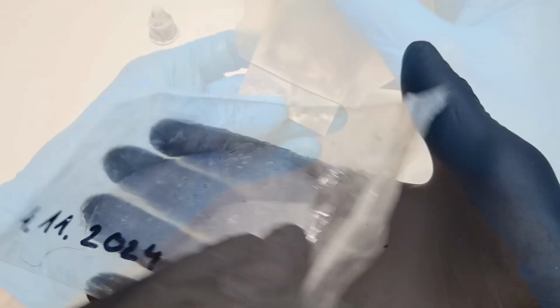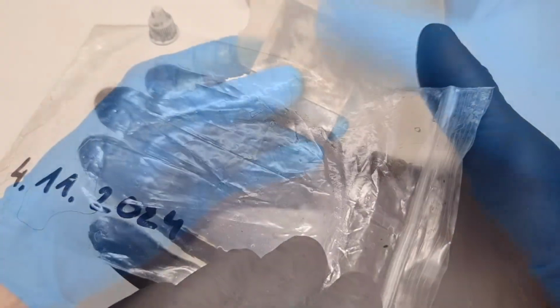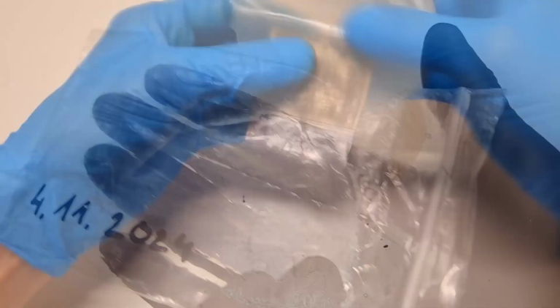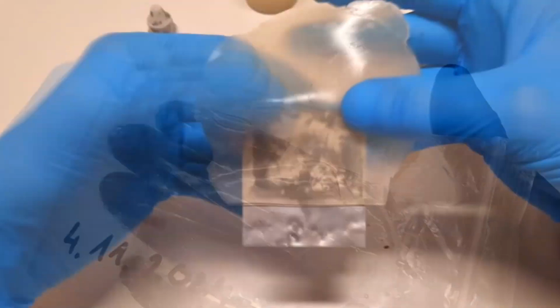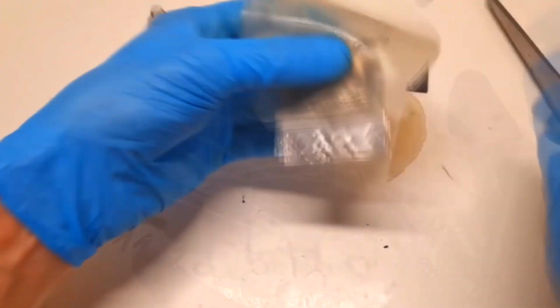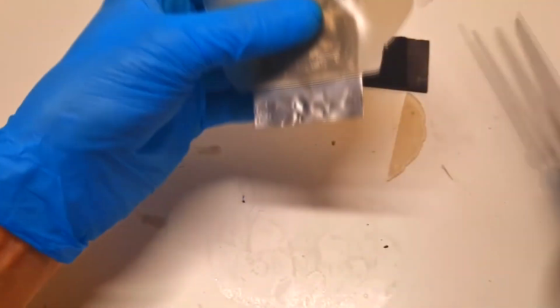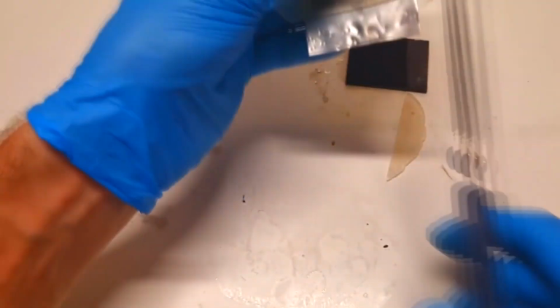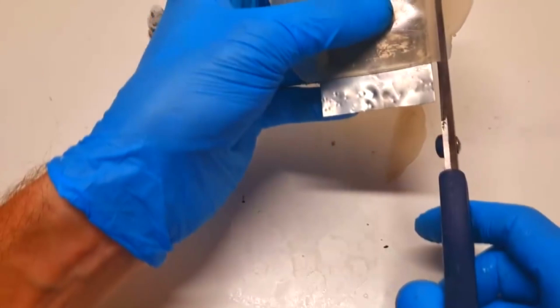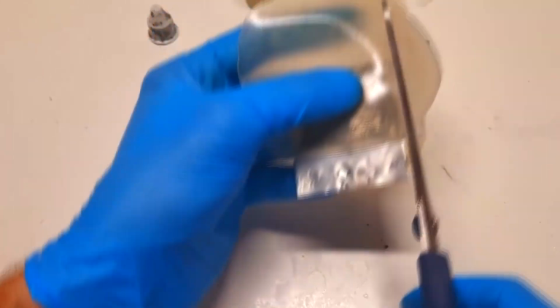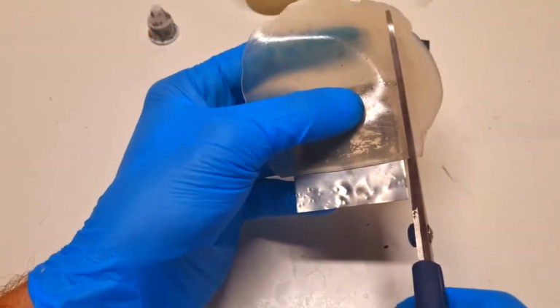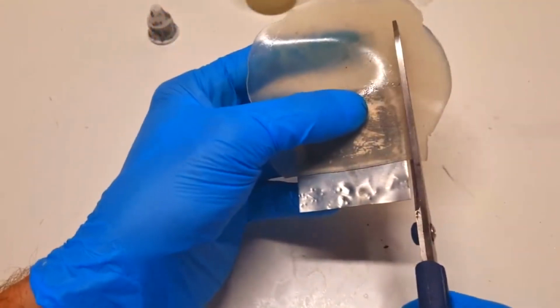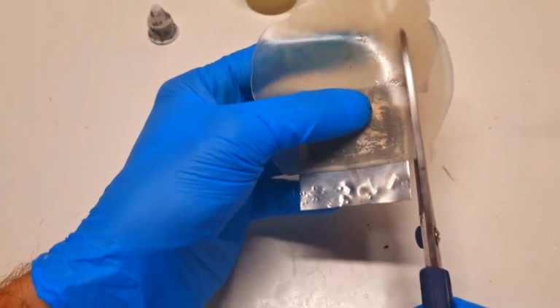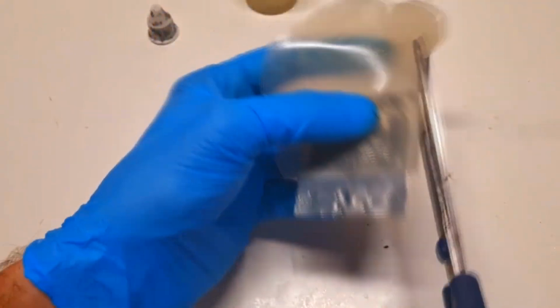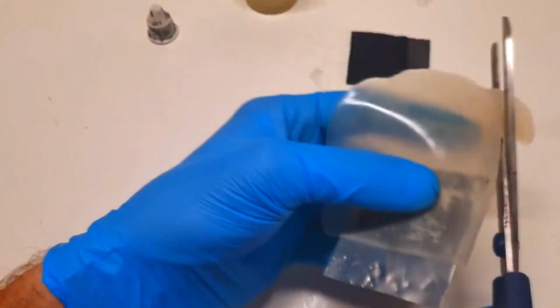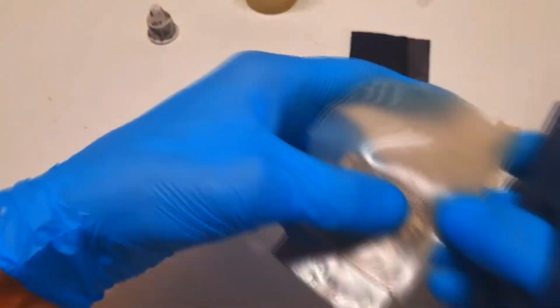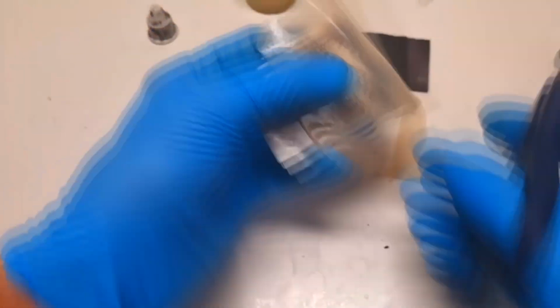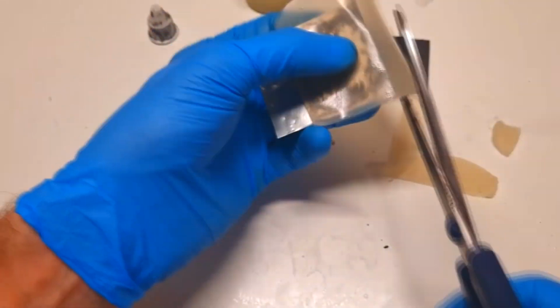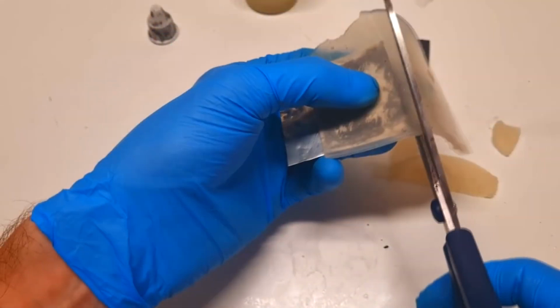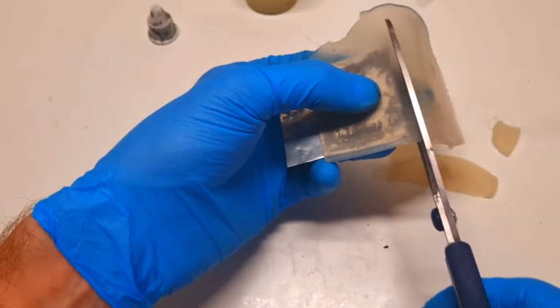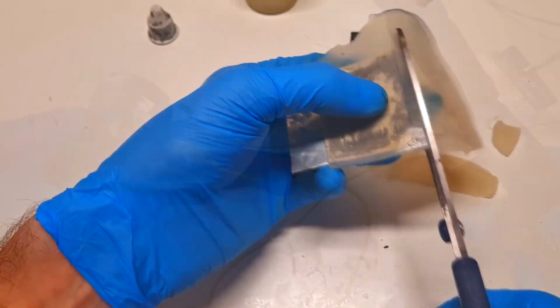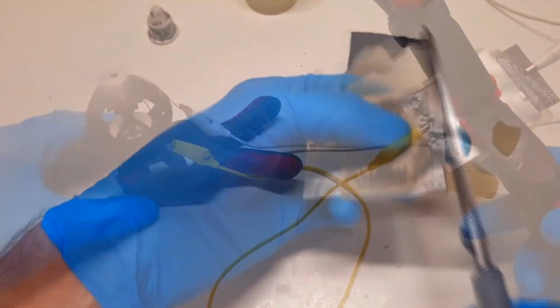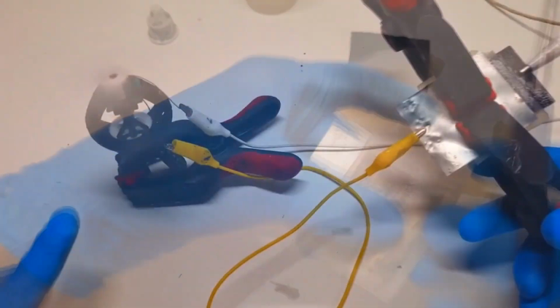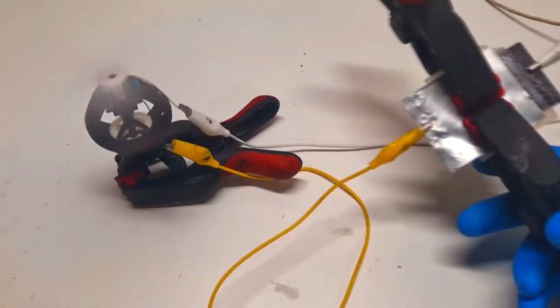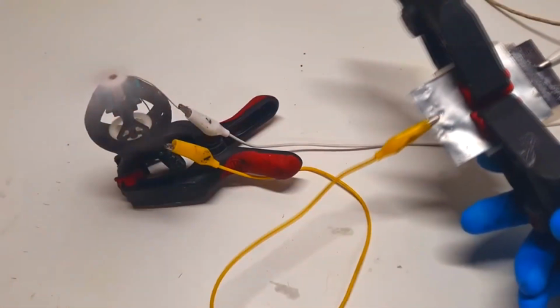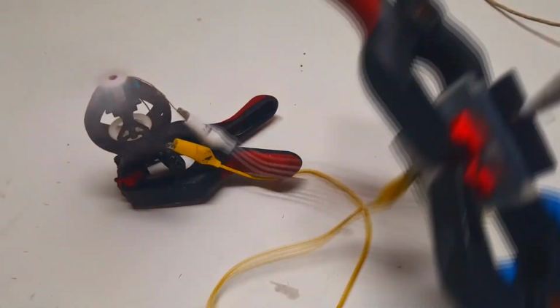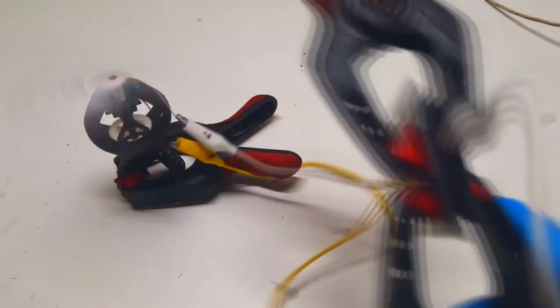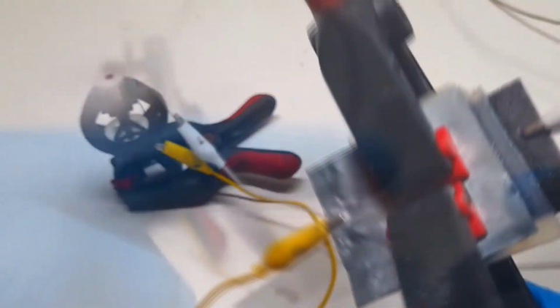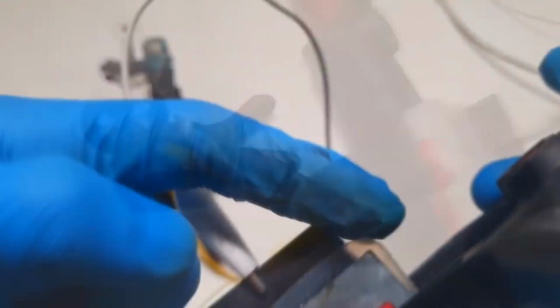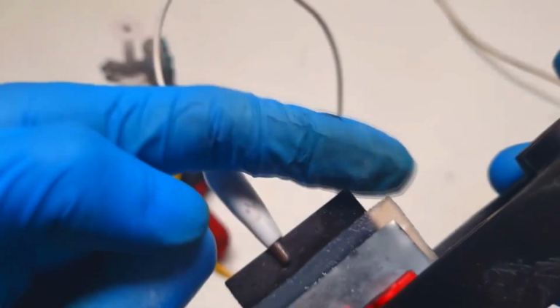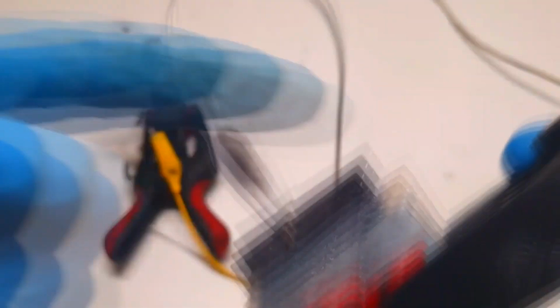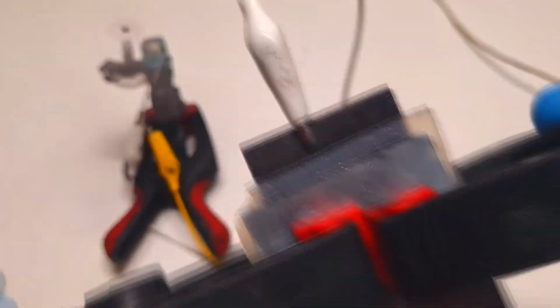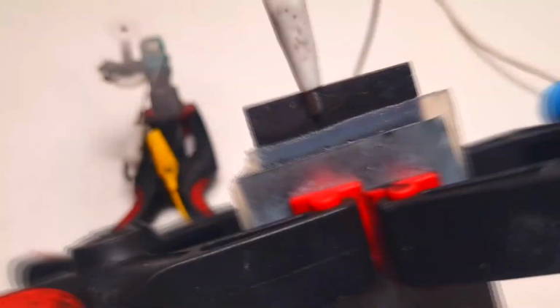In case you want to see how I make this gel membrane, the link to the video will be in the video description.